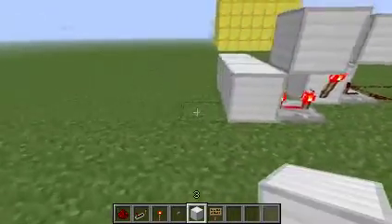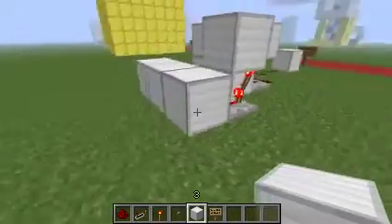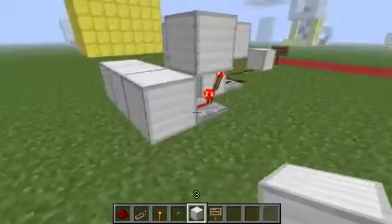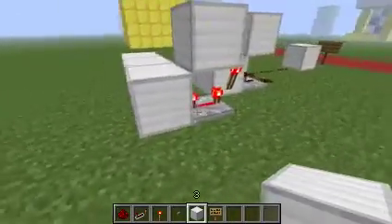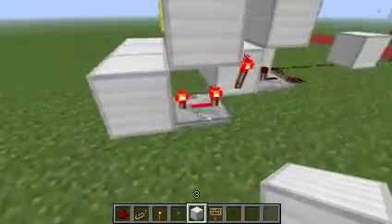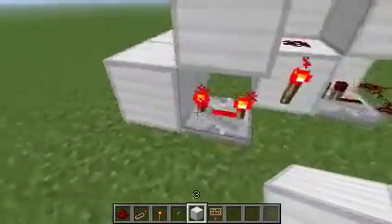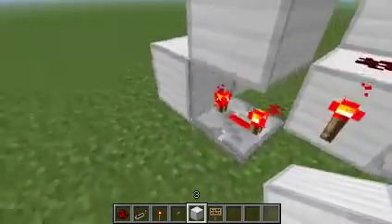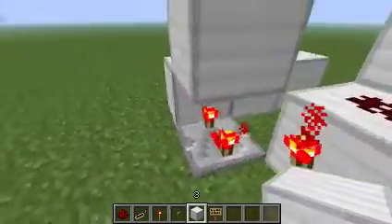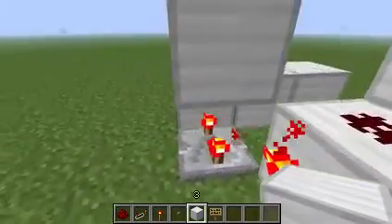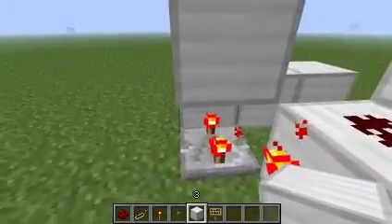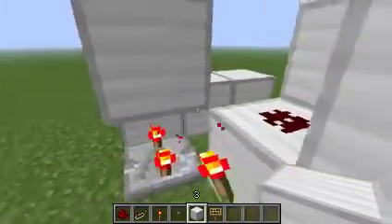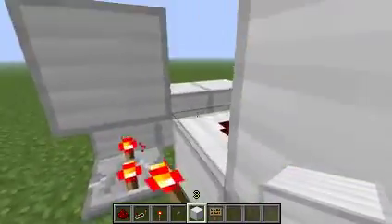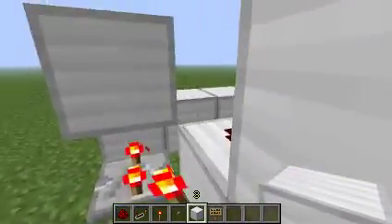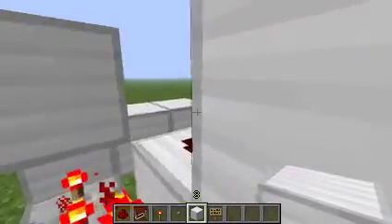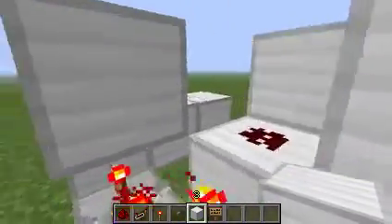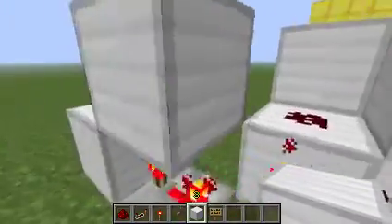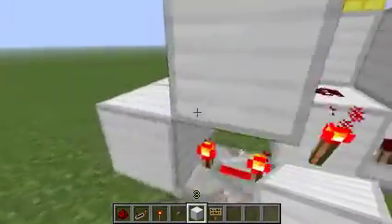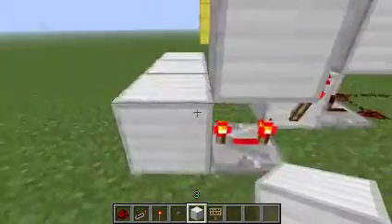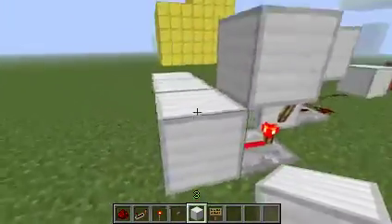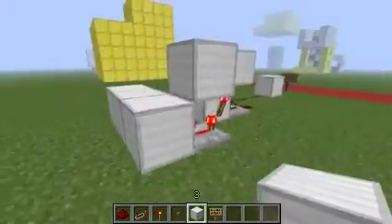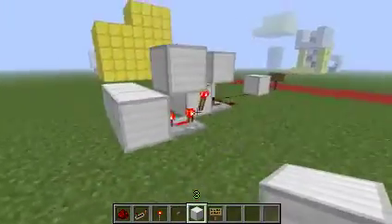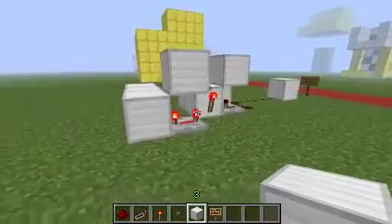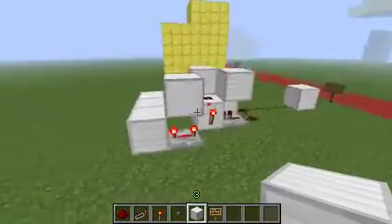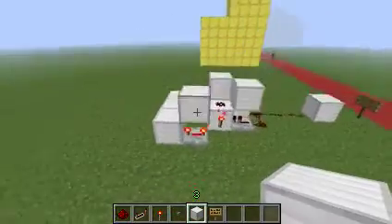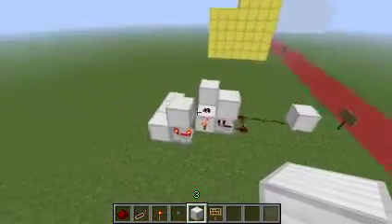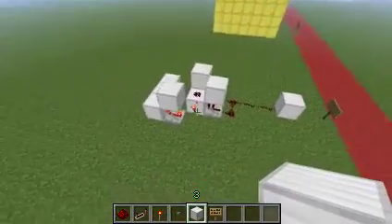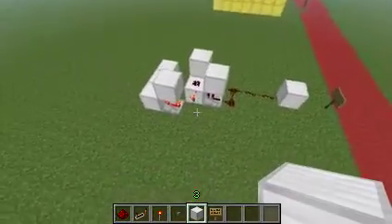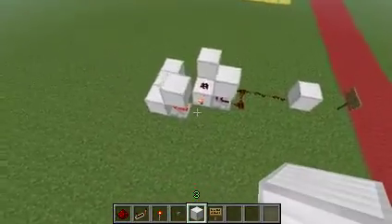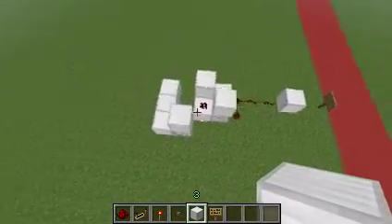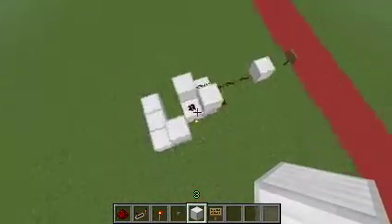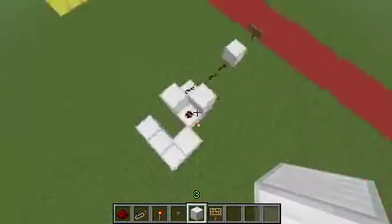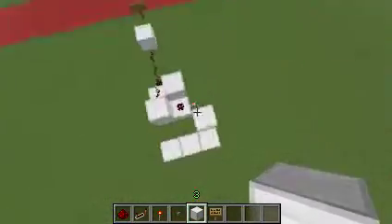Then behind the redstone repeater, place a block and then two along again. So it would be looking like this for now.